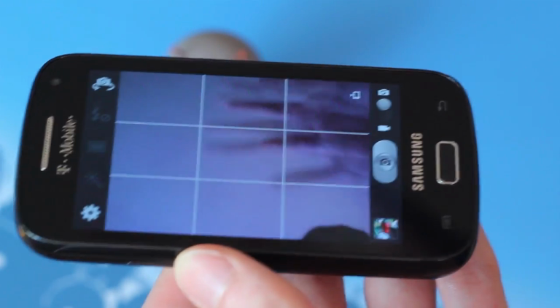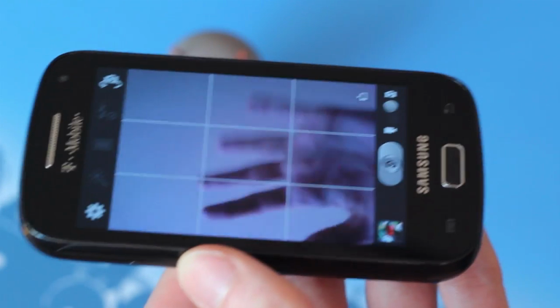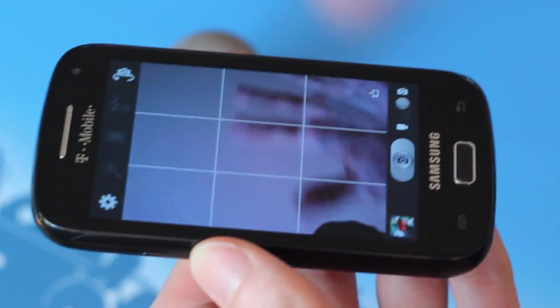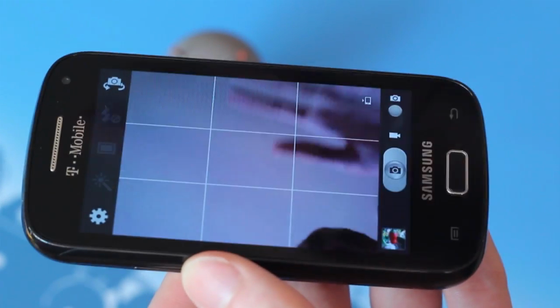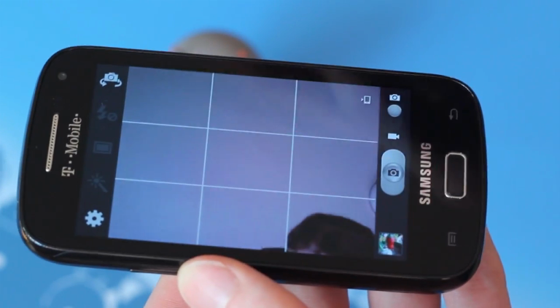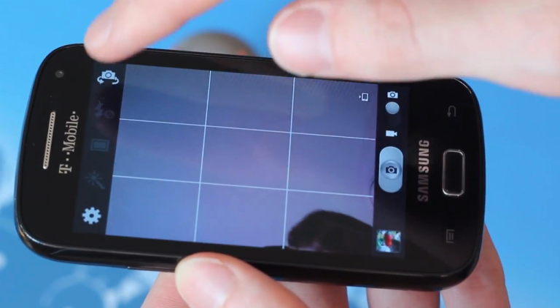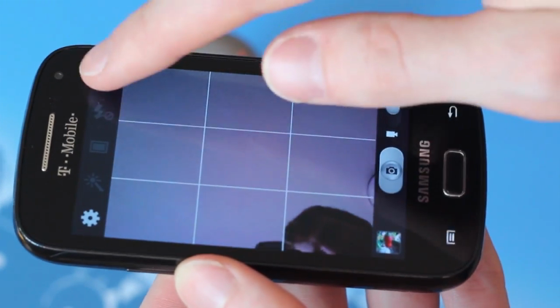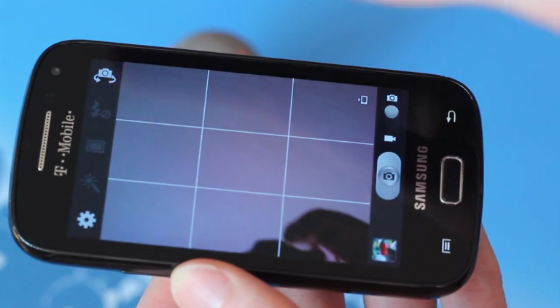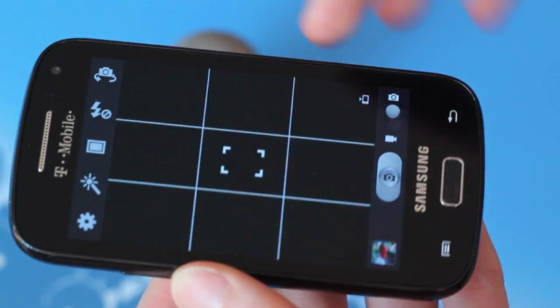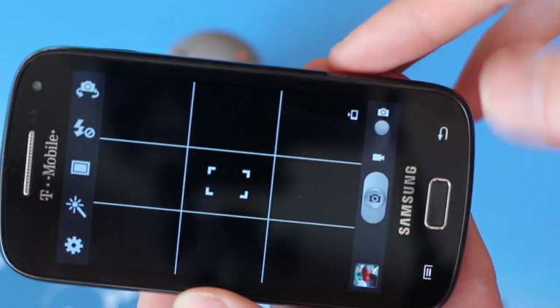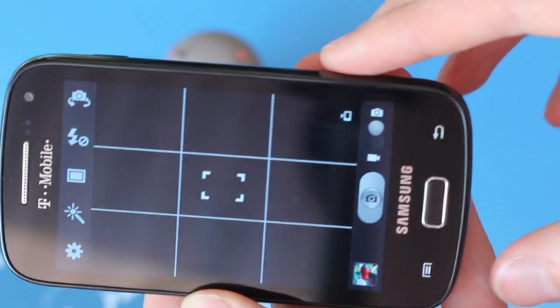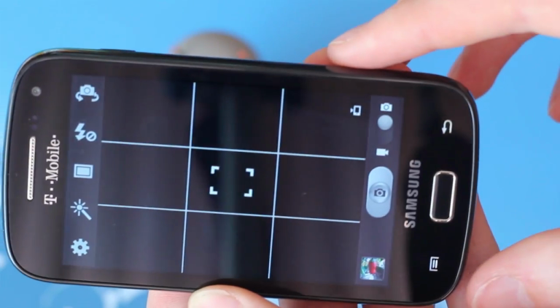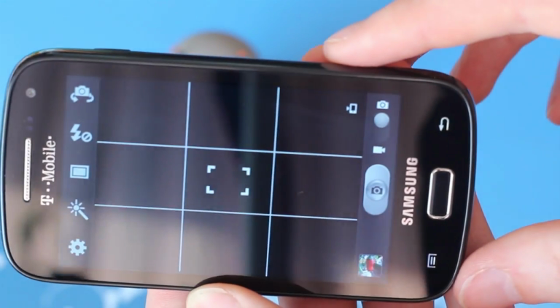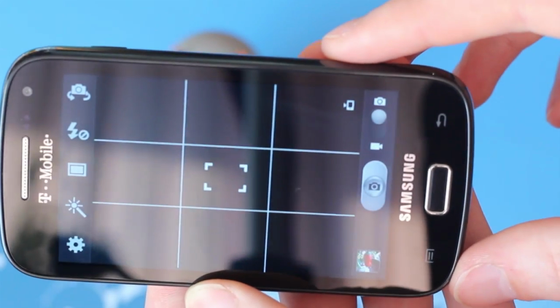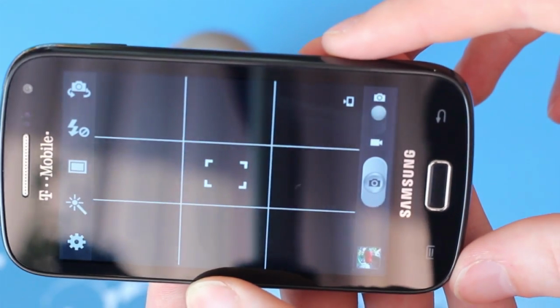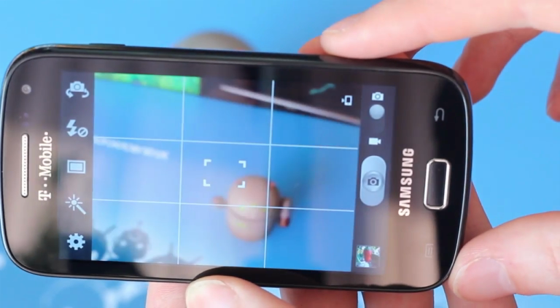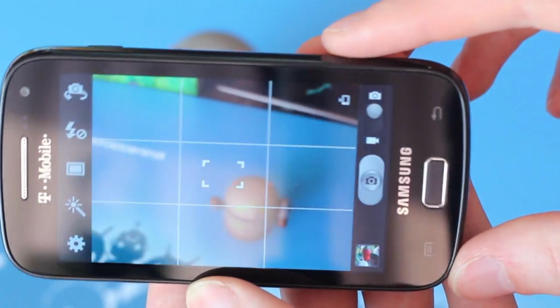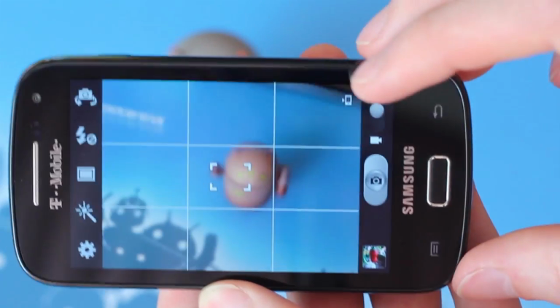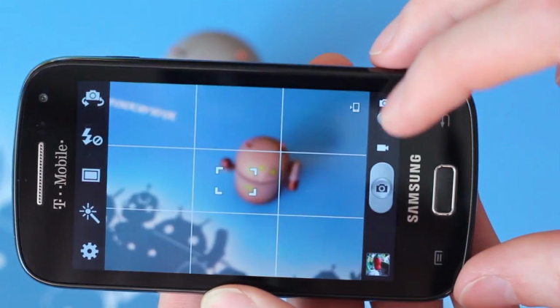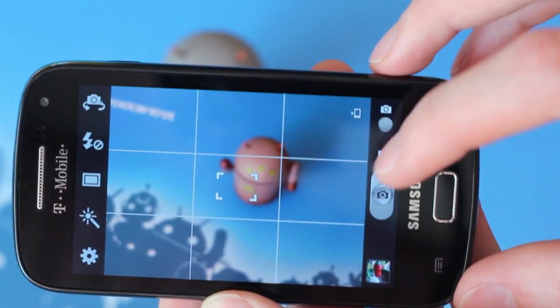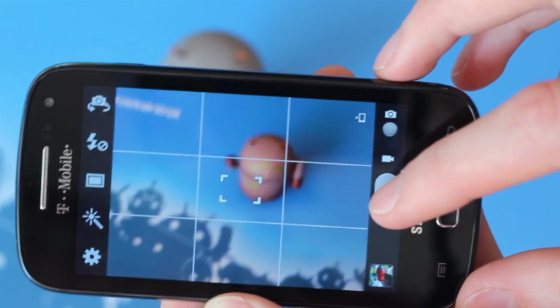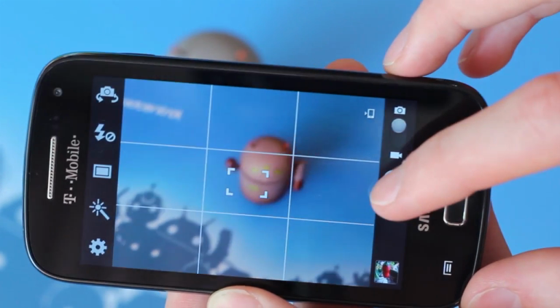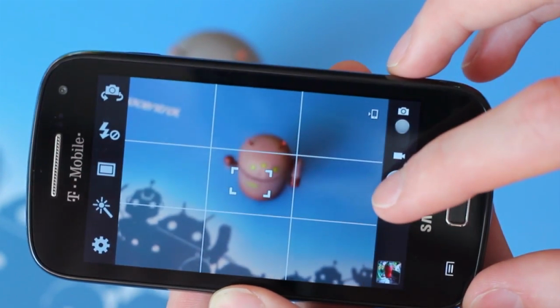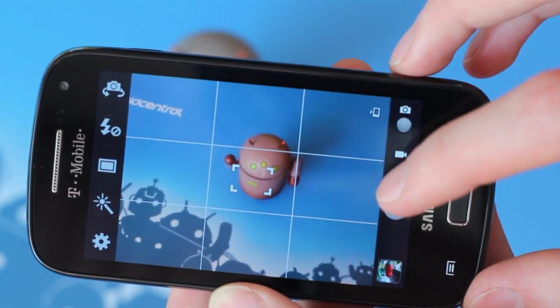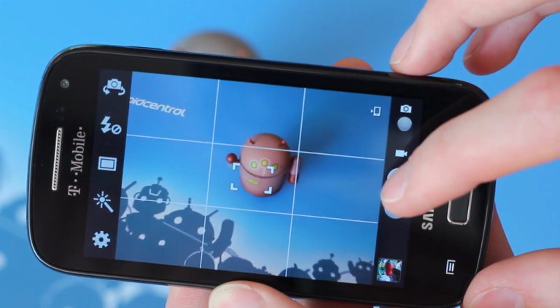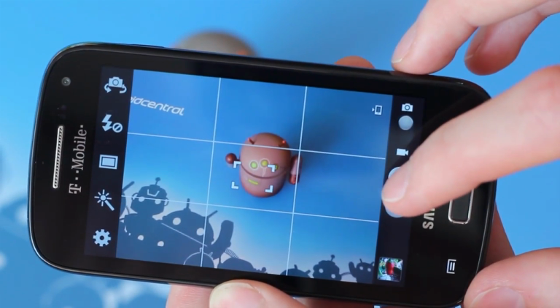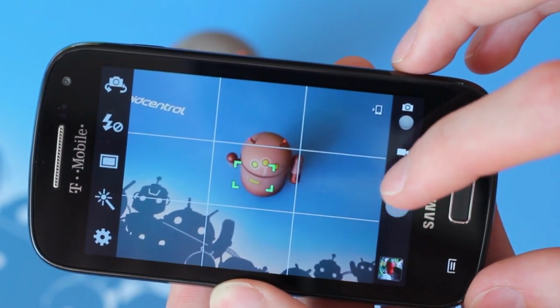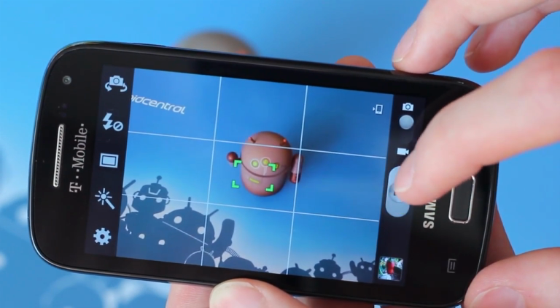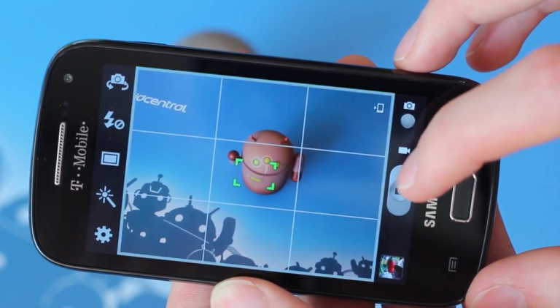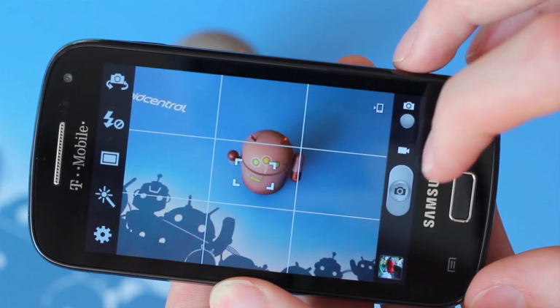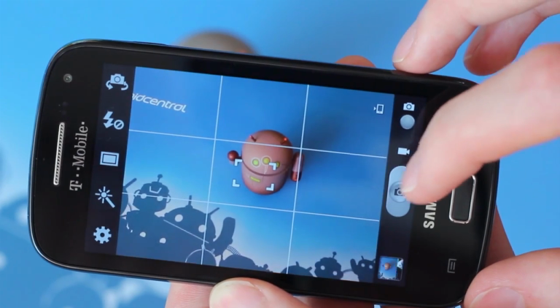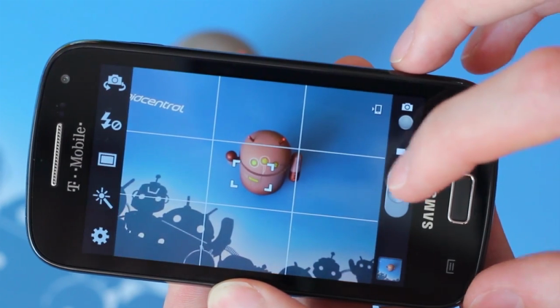There are a few filters included for those that are feeling artistic, plus there's a wide variety of apps available in Google Play to expand your photographic experience.